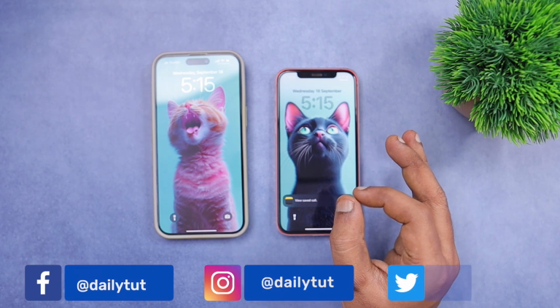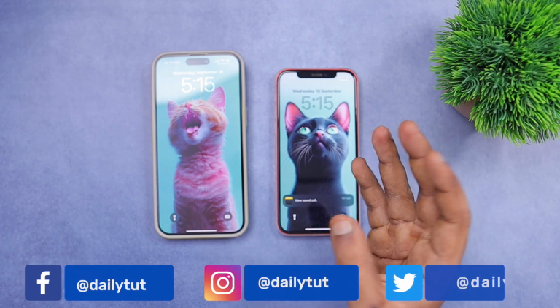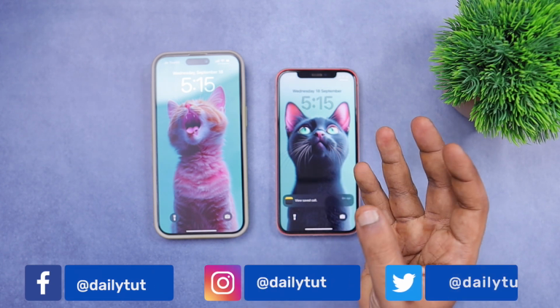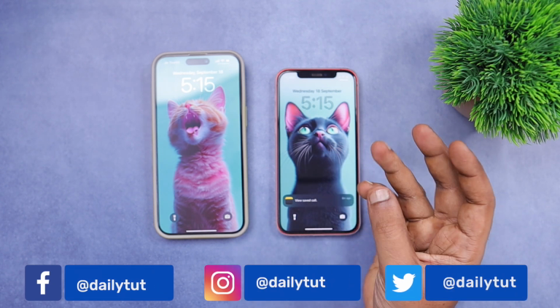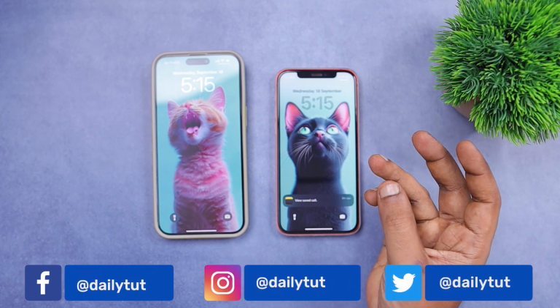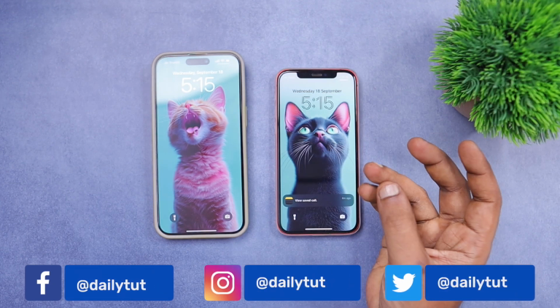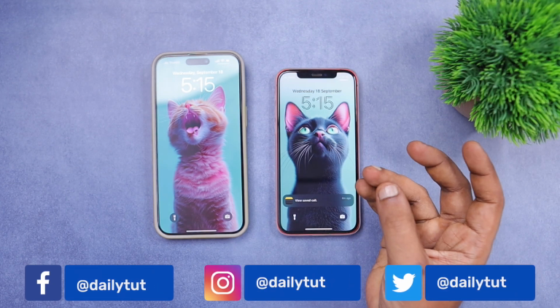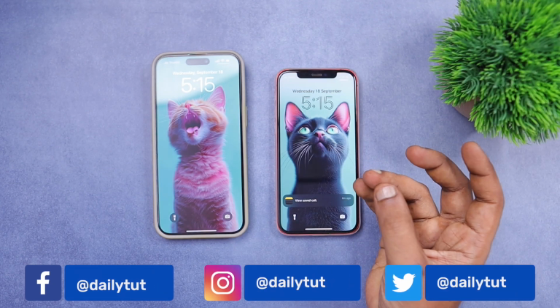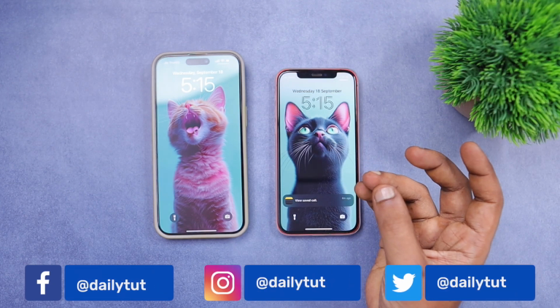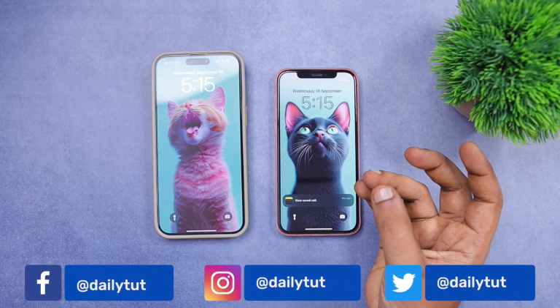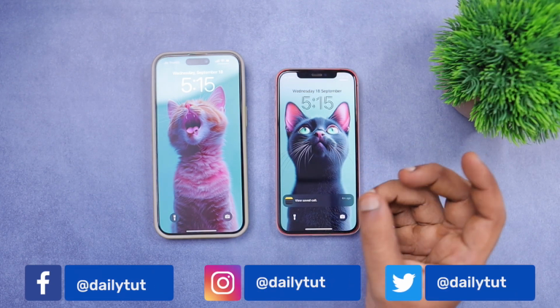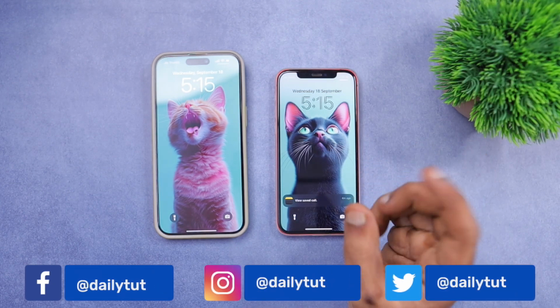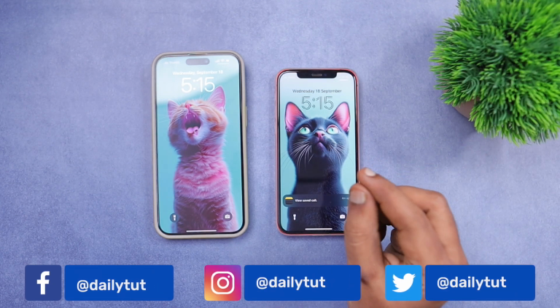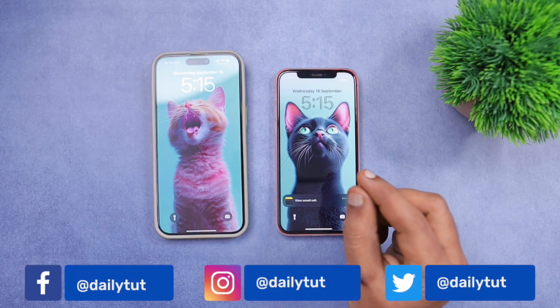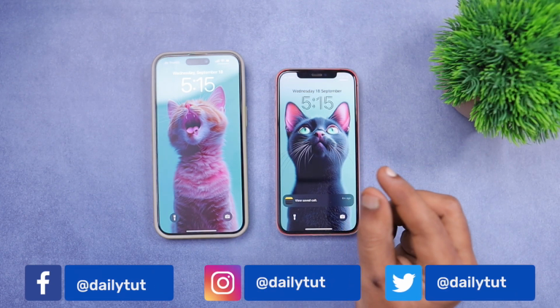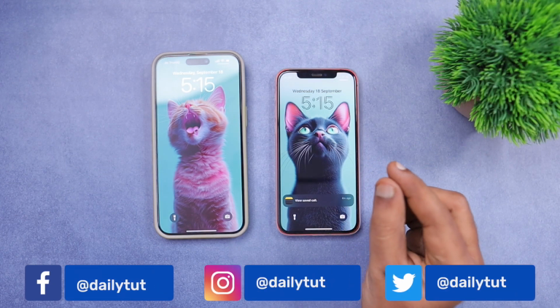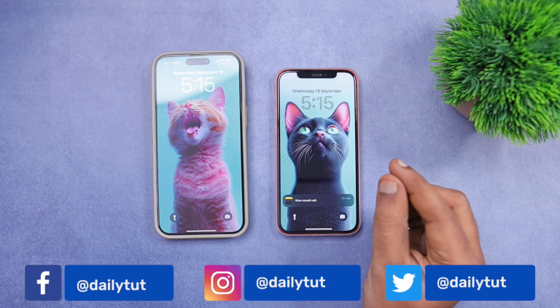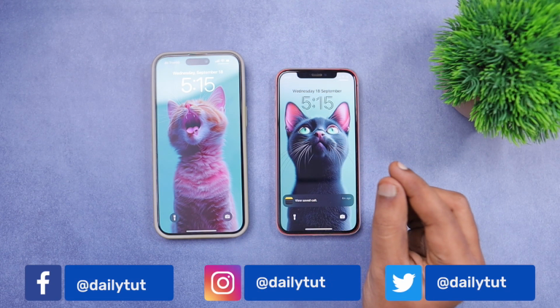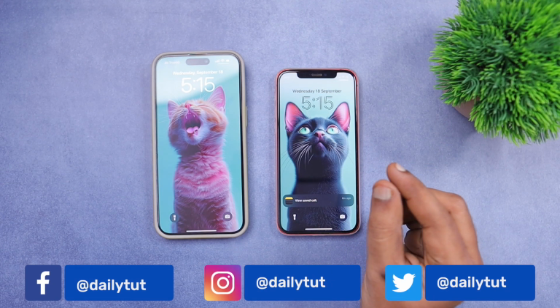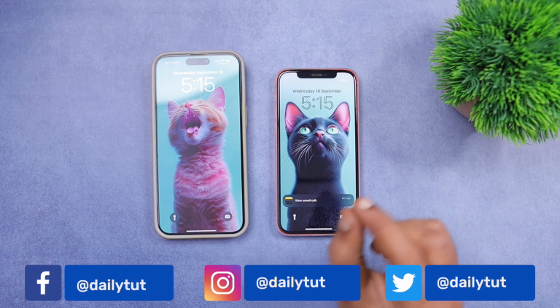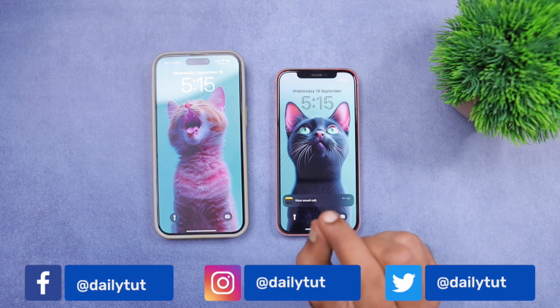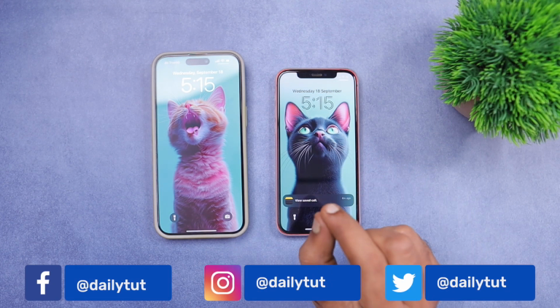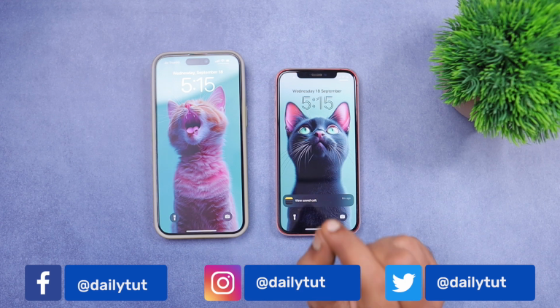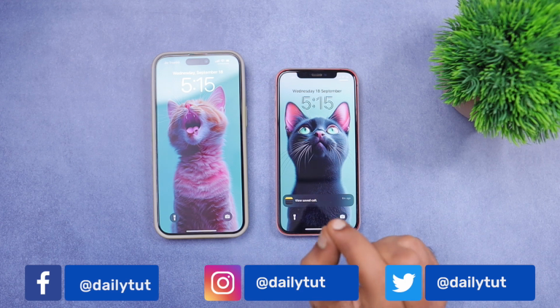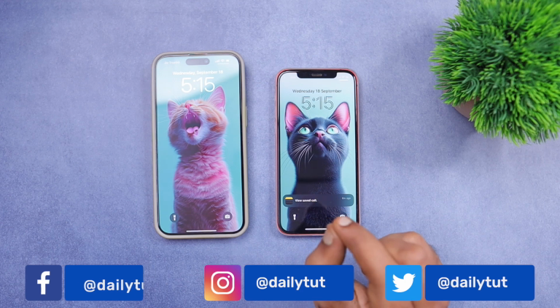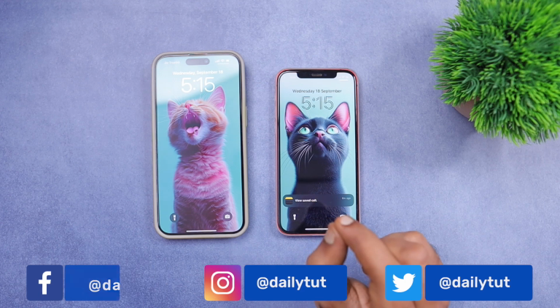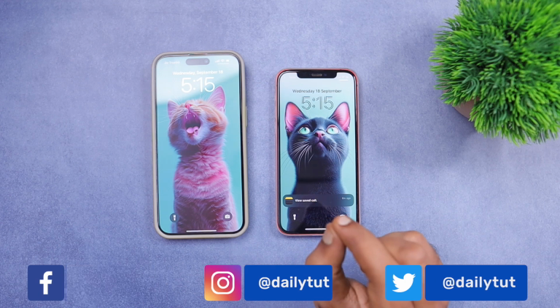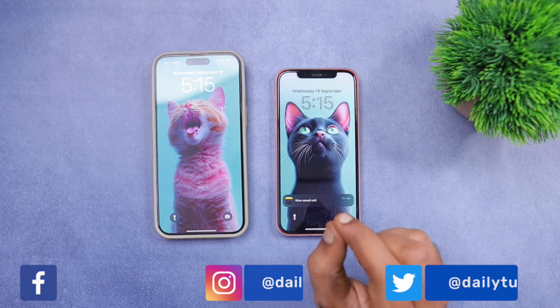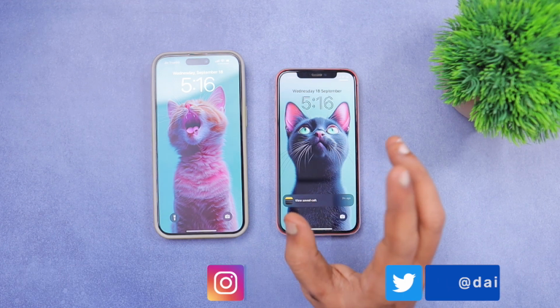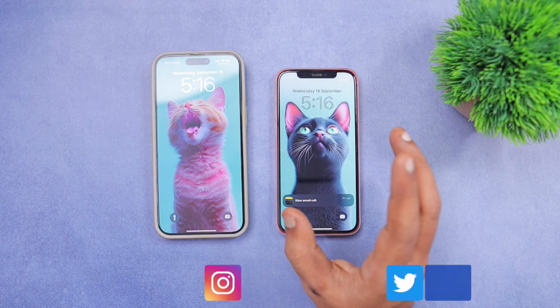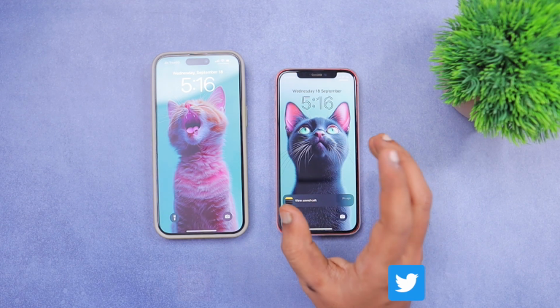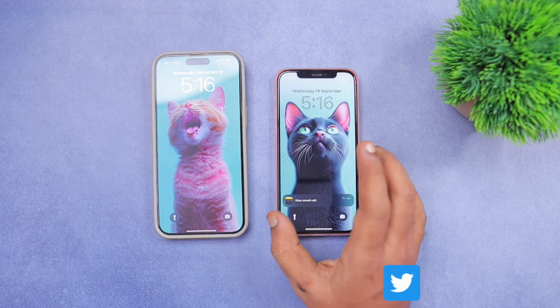Thanks for watching. For more useful iPhone, iPad, and Mac-related tips and tricks, don't forget to subscribe. Have a wonderful day.